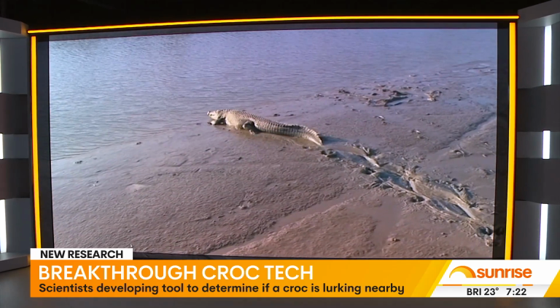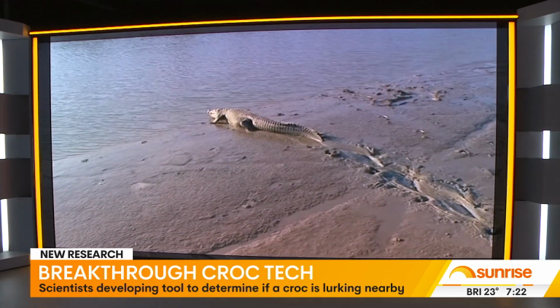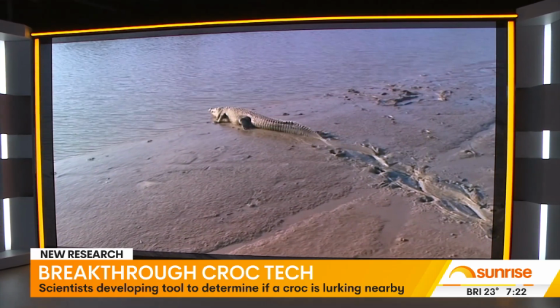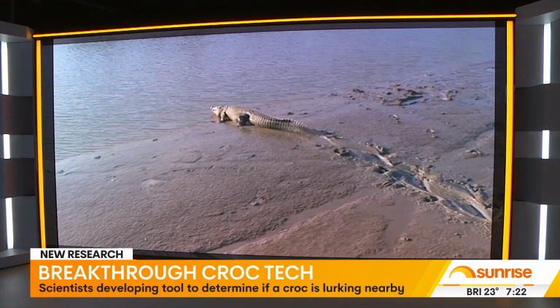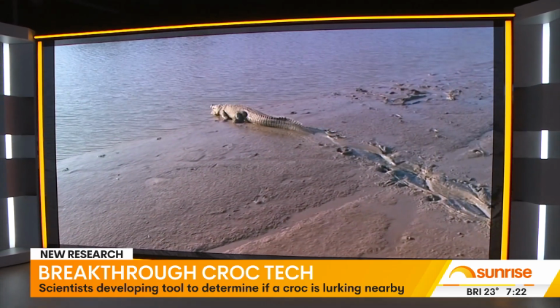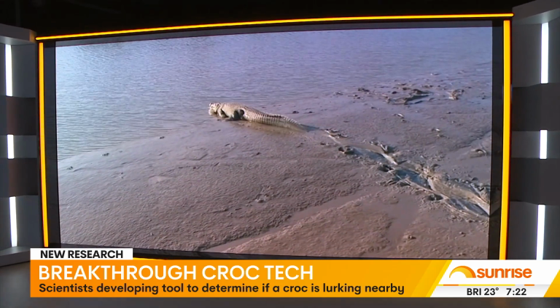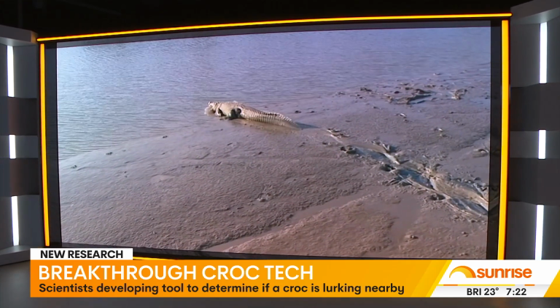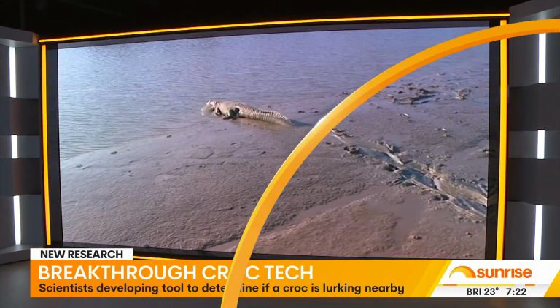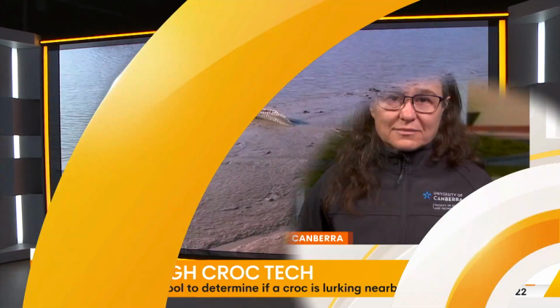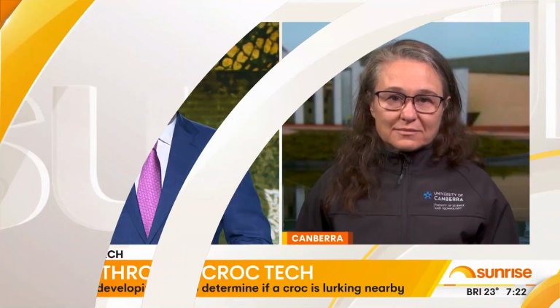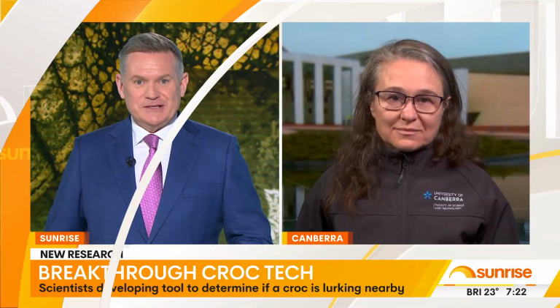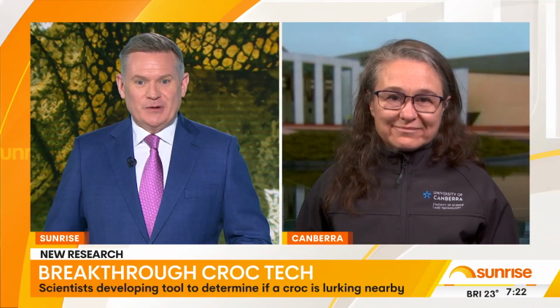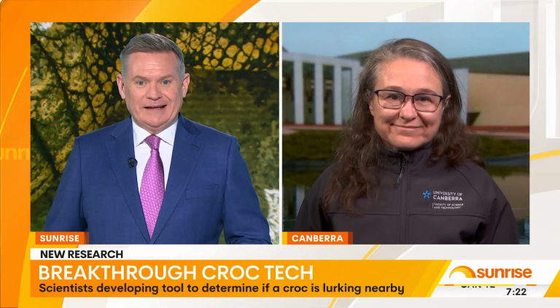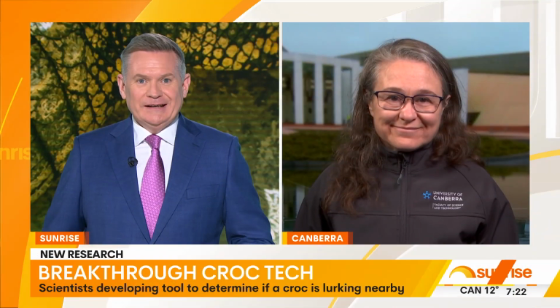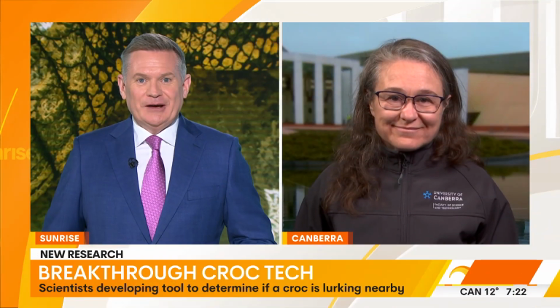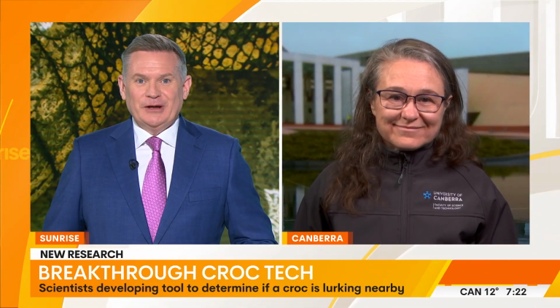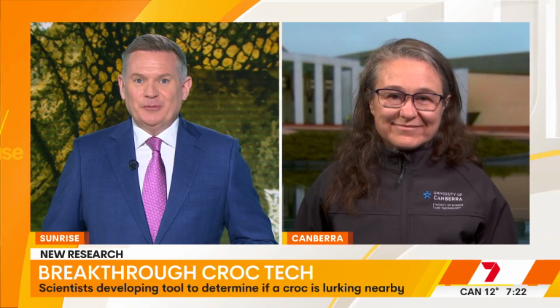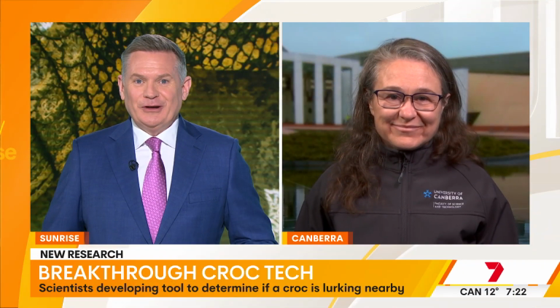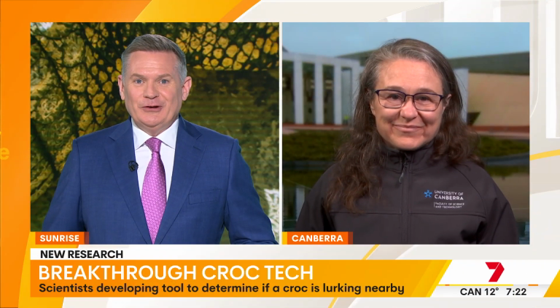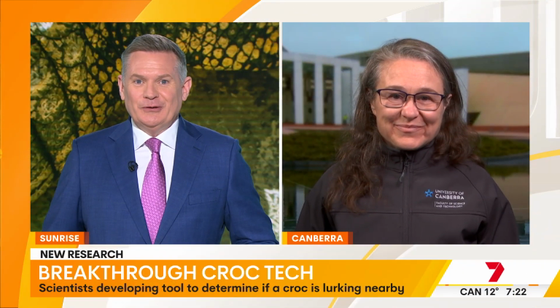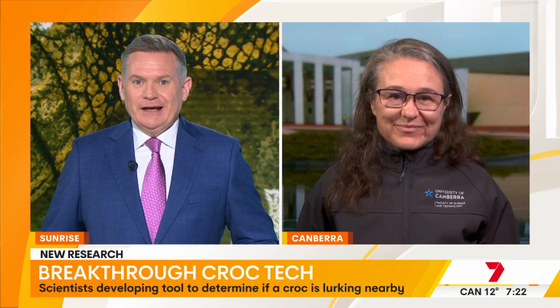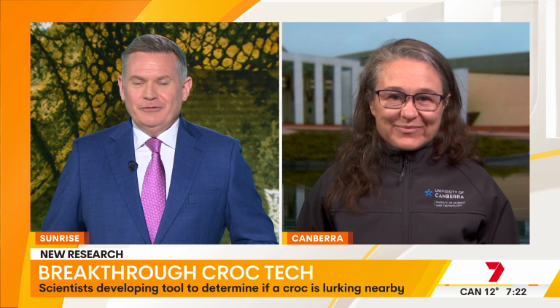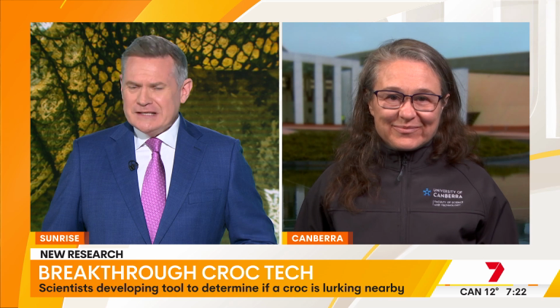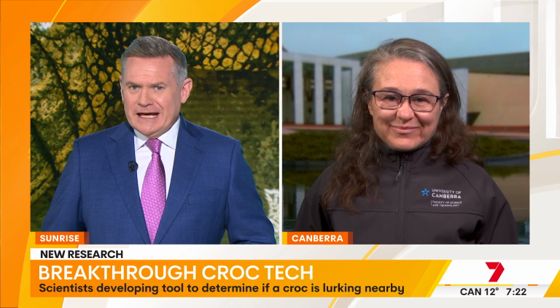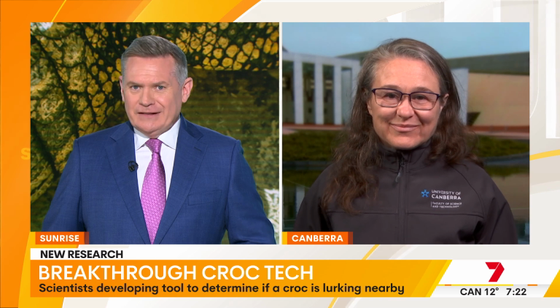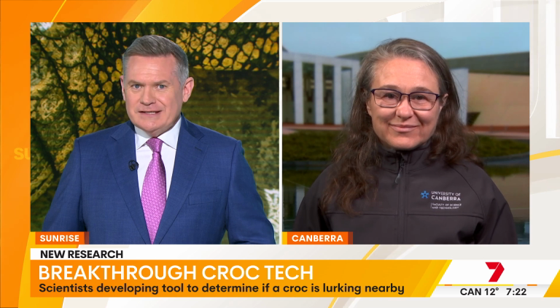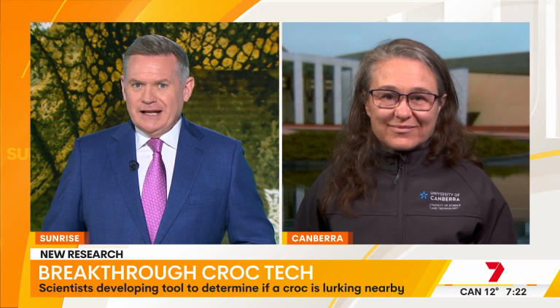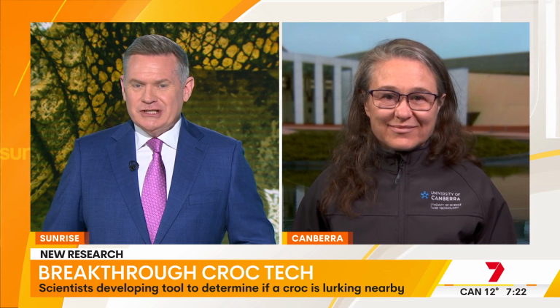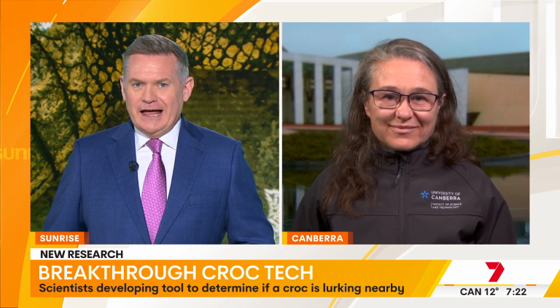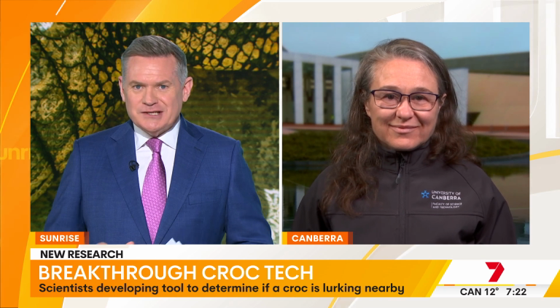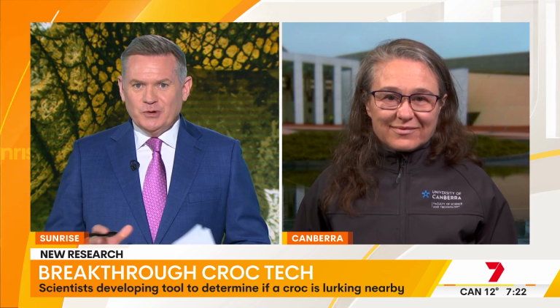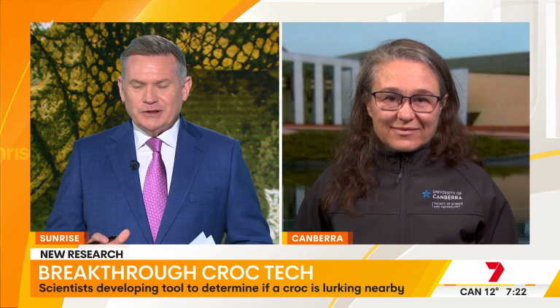One of the brains behind it, Peter Hill, joins us this morning. Fascinating — in a nutshell, how does this work?